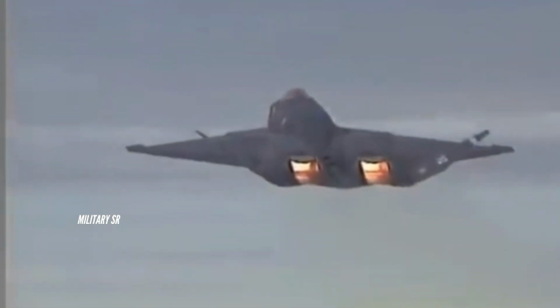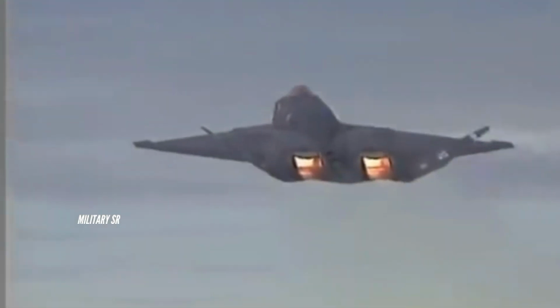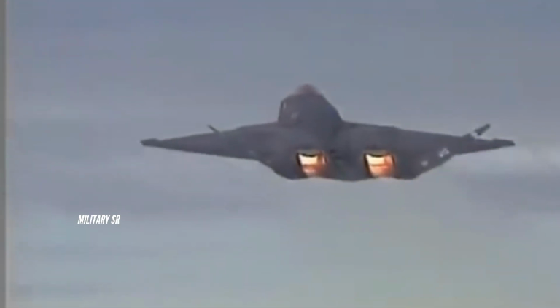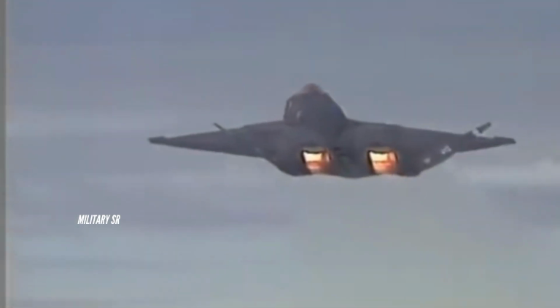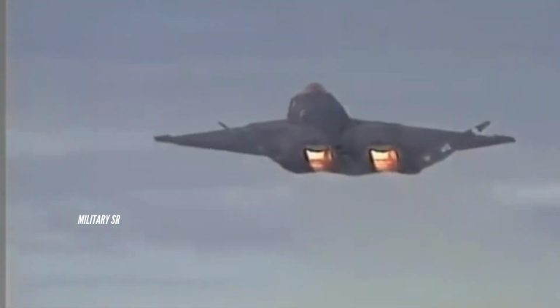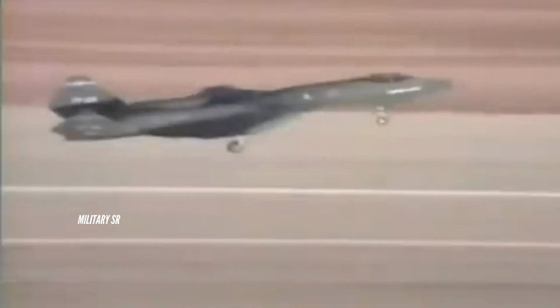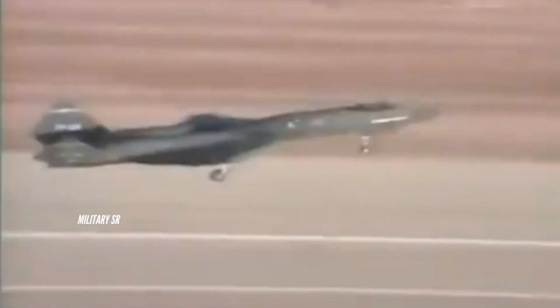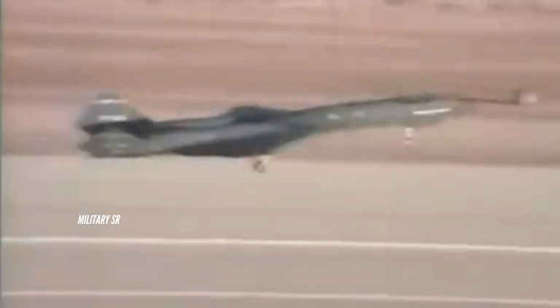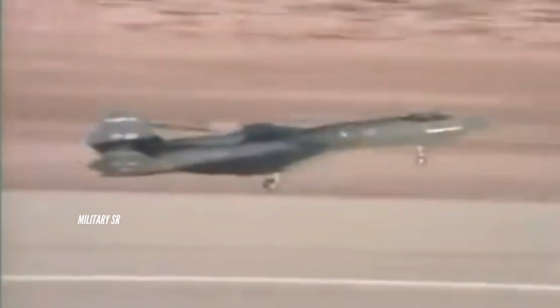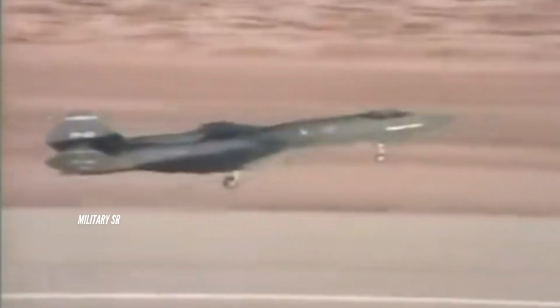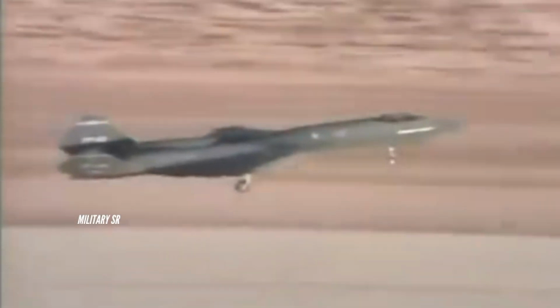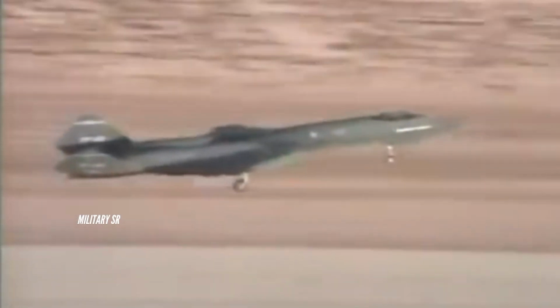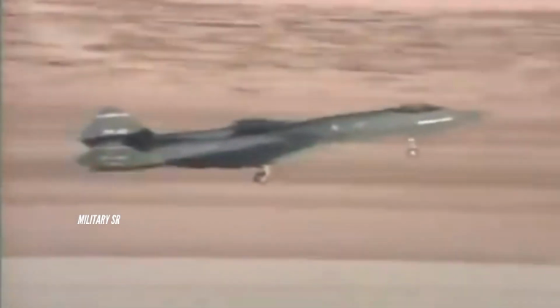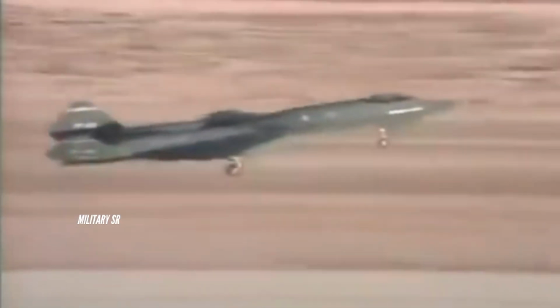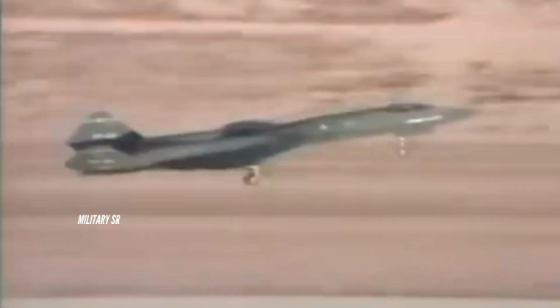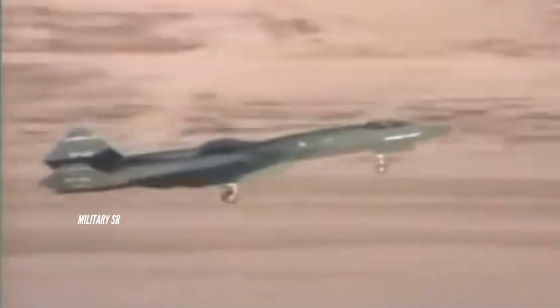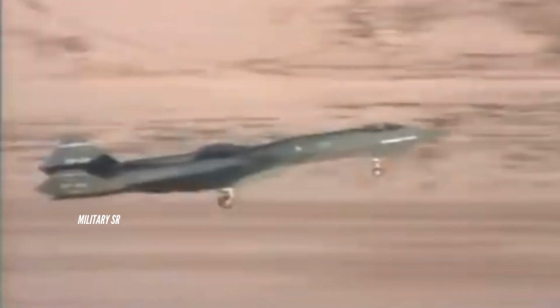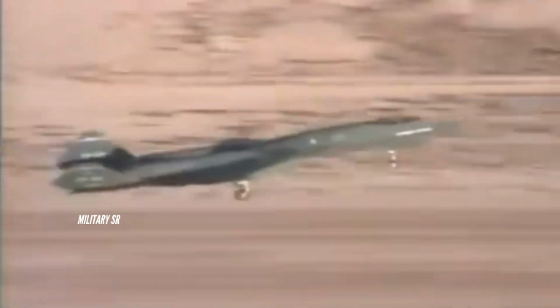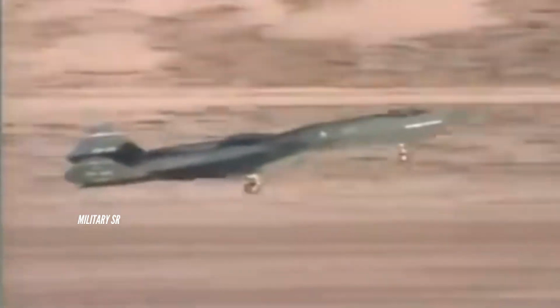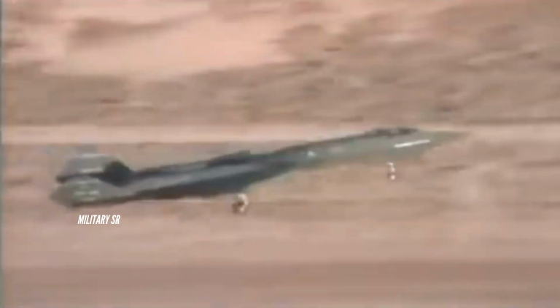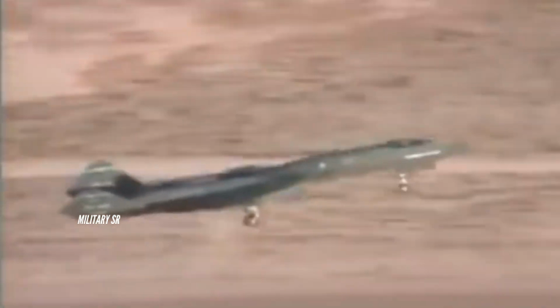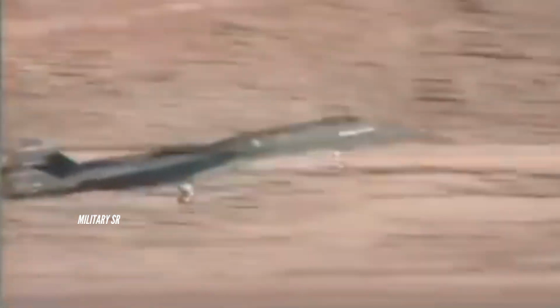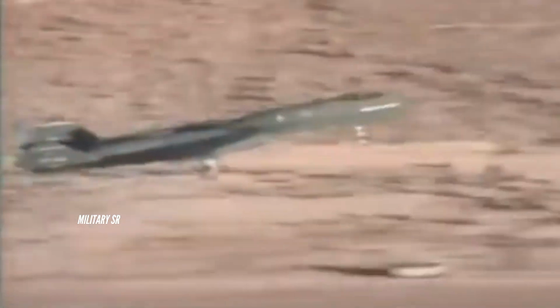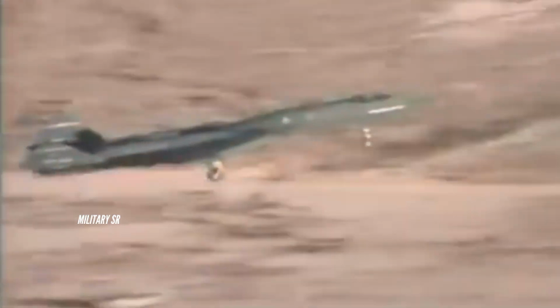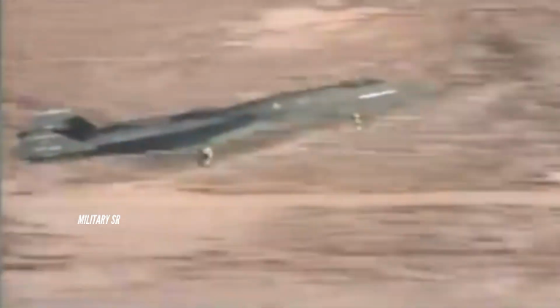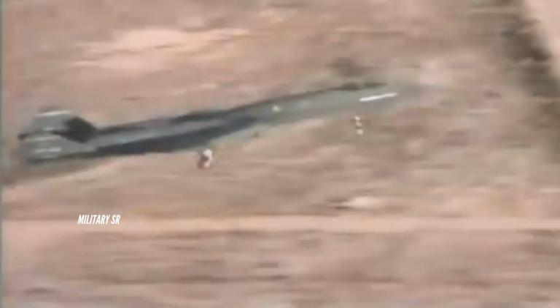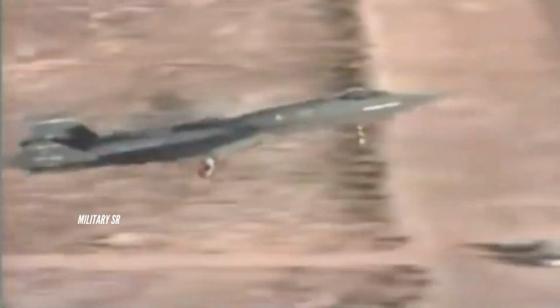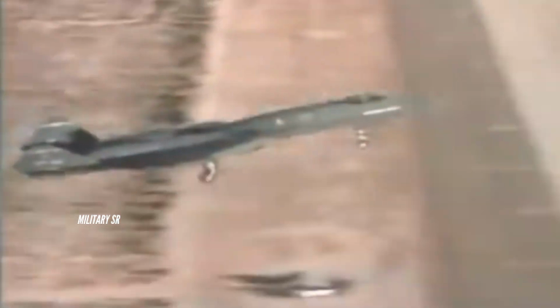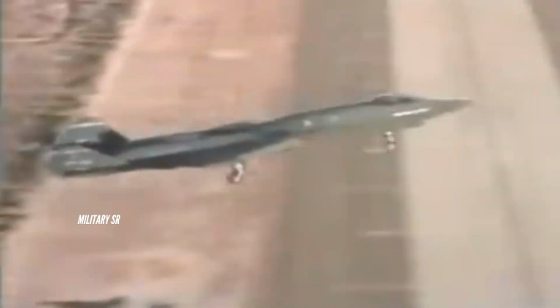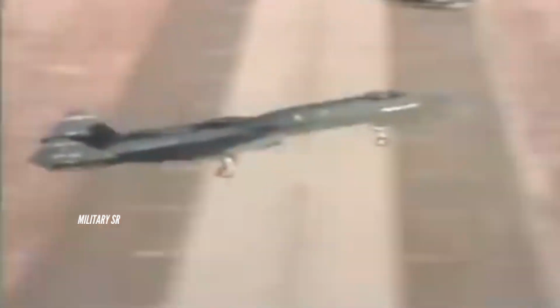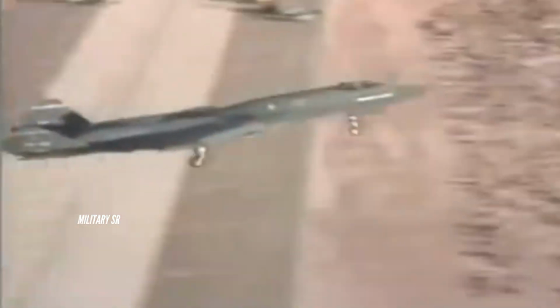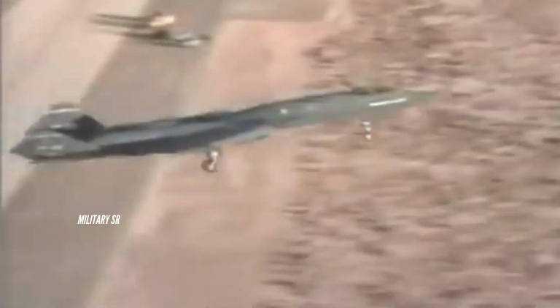The YF-23 Black Widow armament includes one M61A1 20mm cannon.